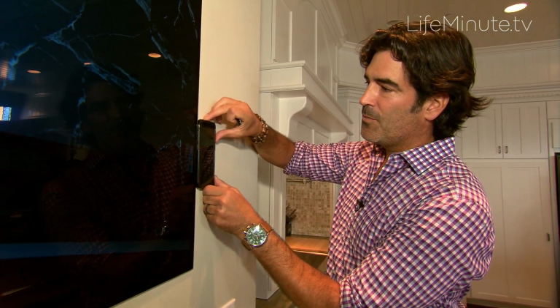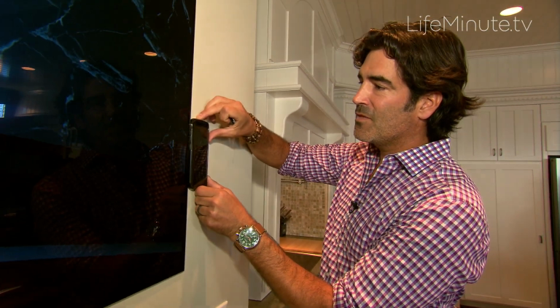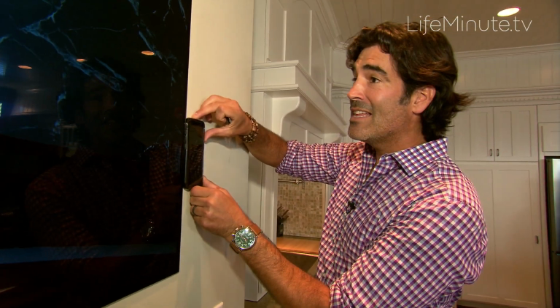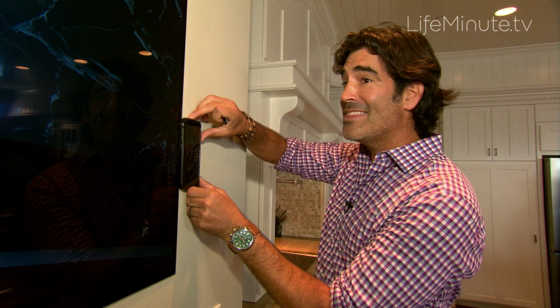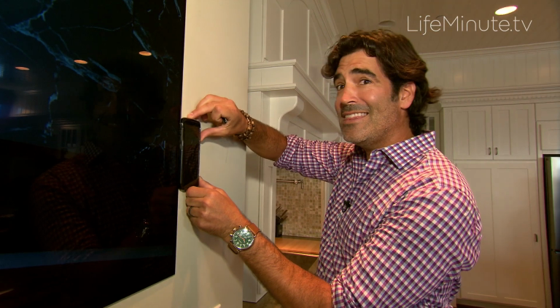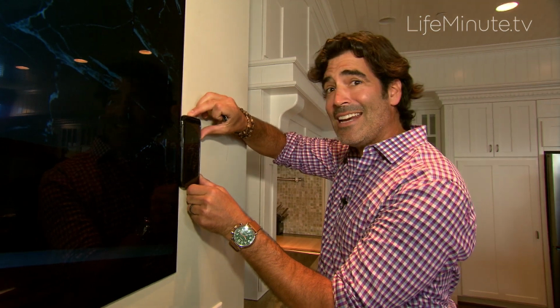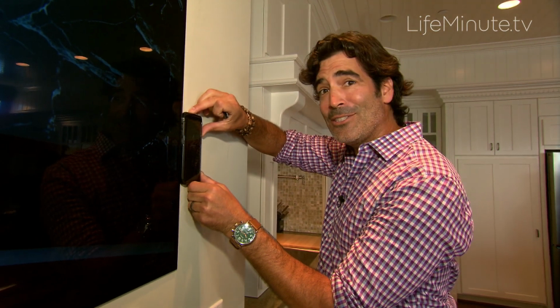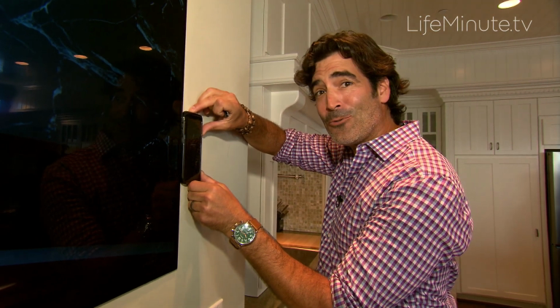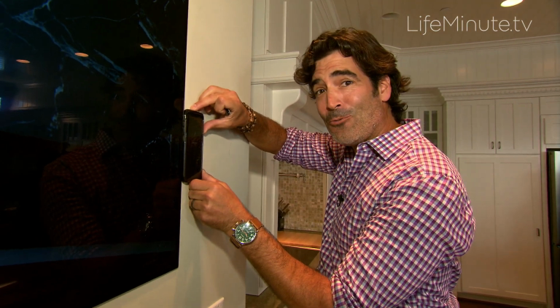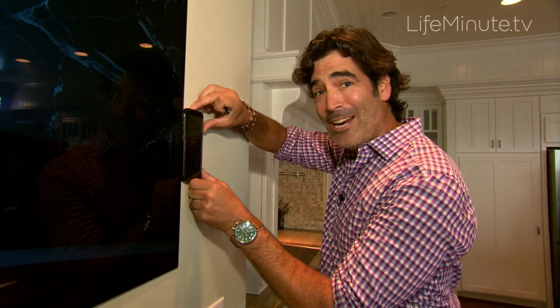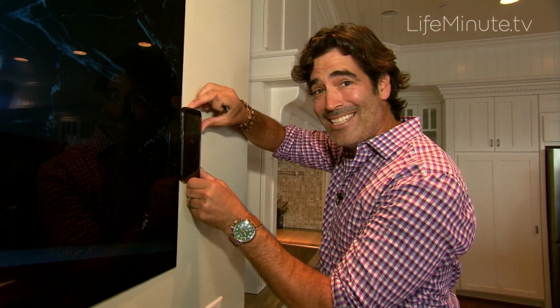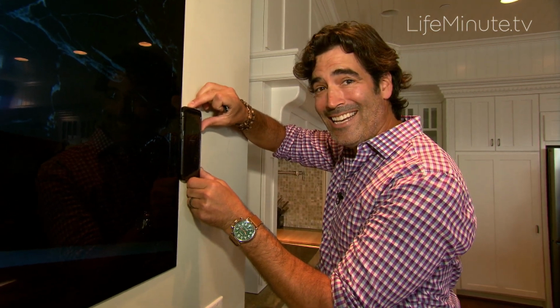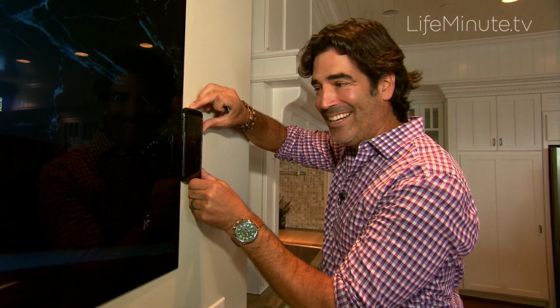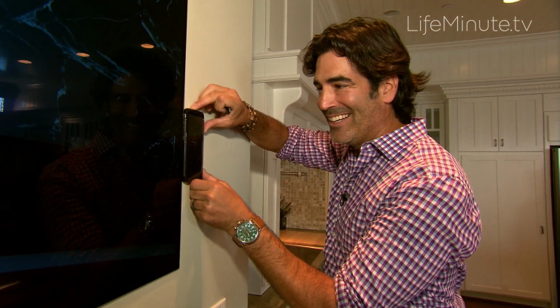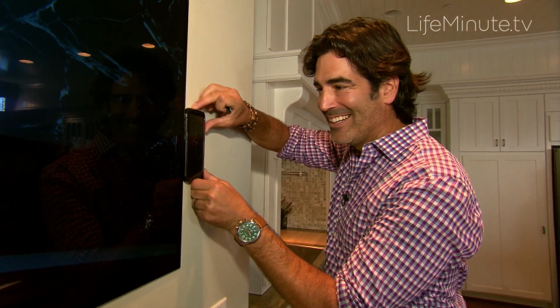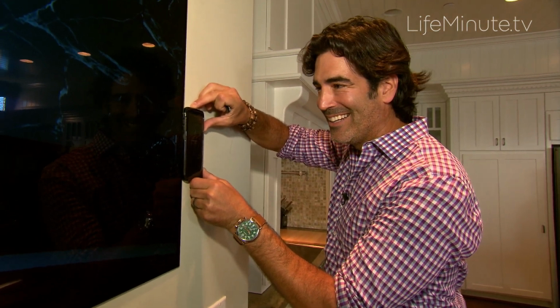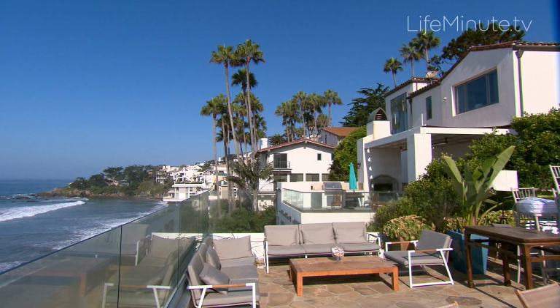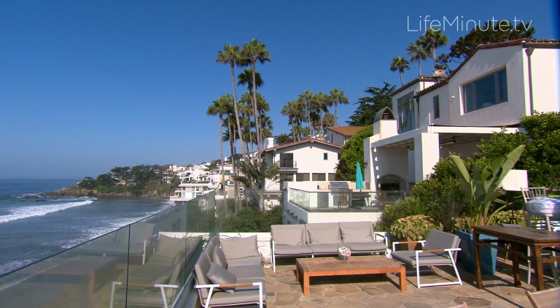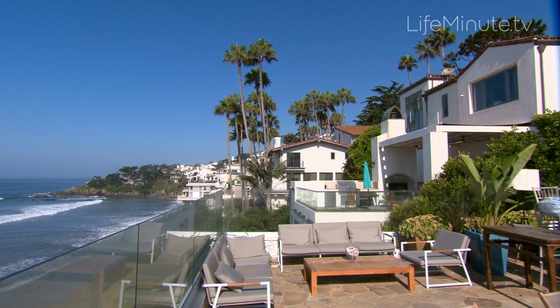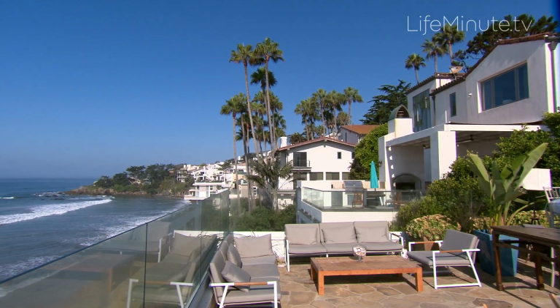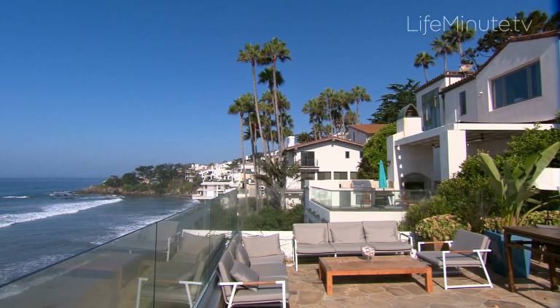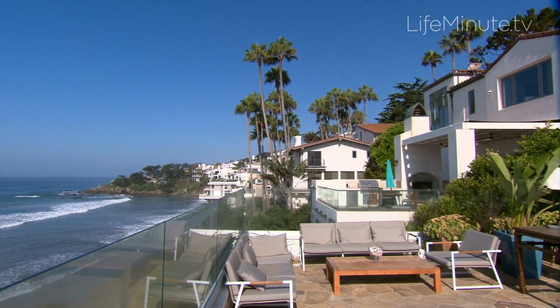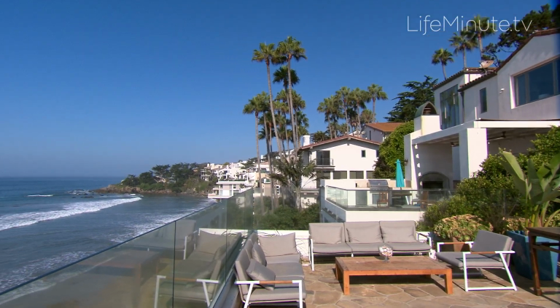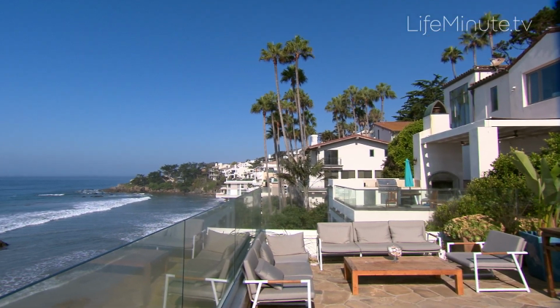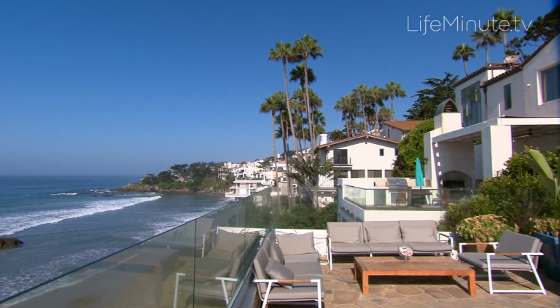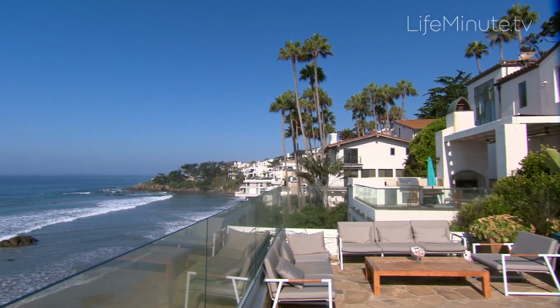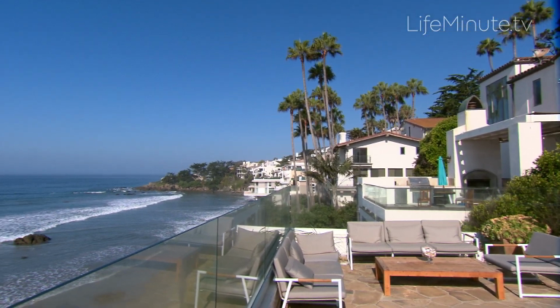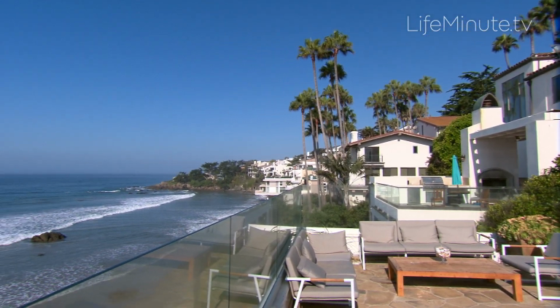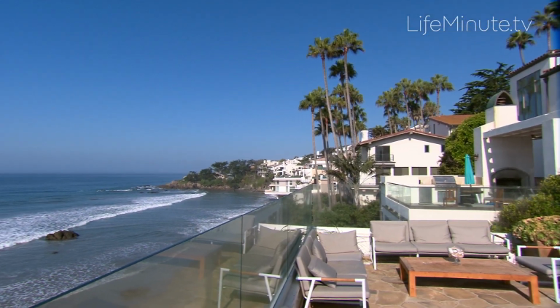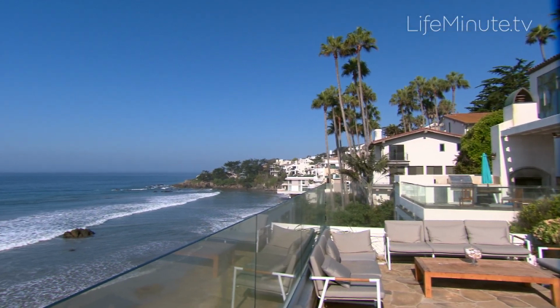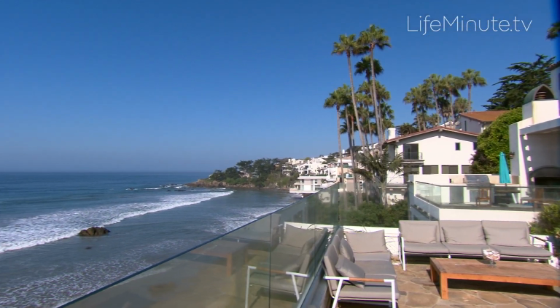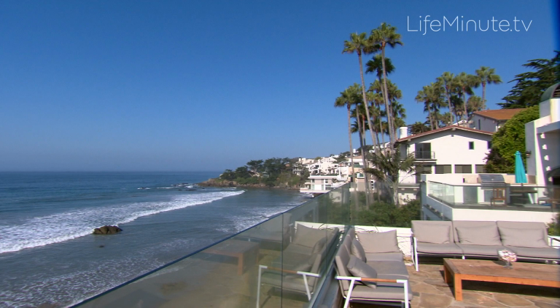In Malibu, that's the wrap on home design. For more info, check out lgsignature.com.